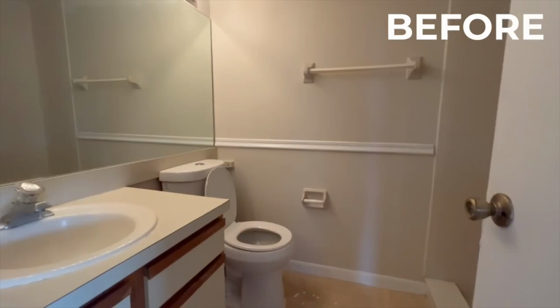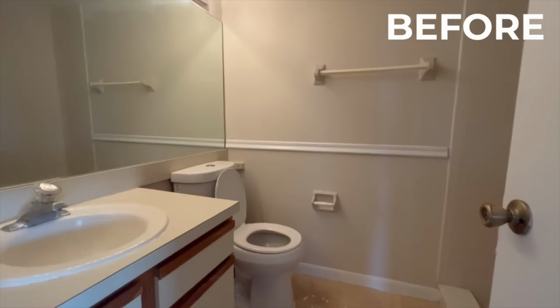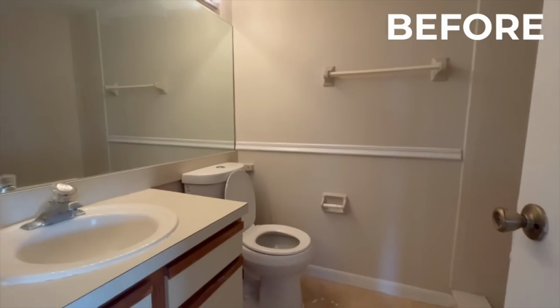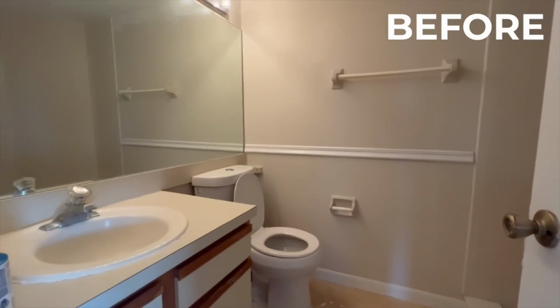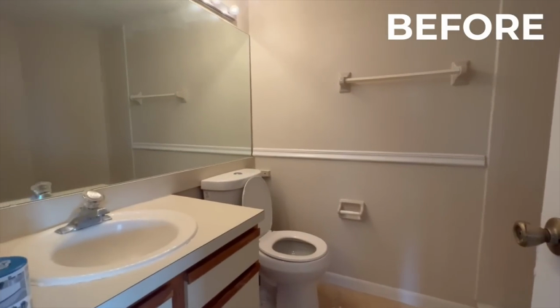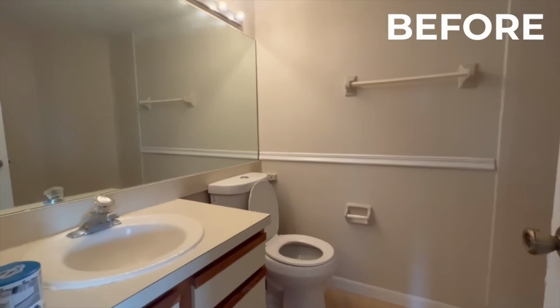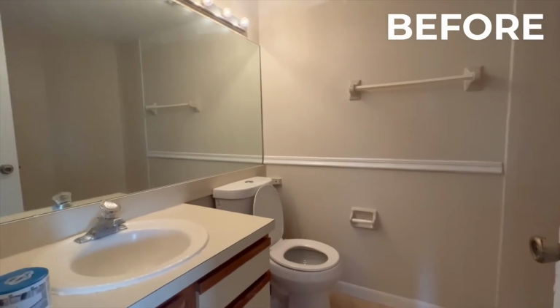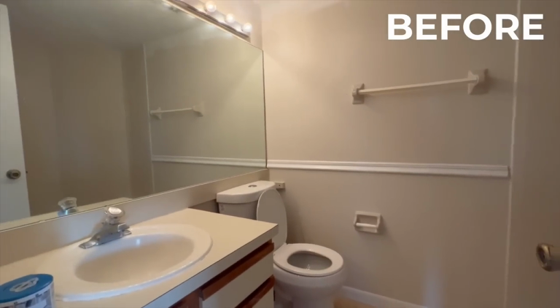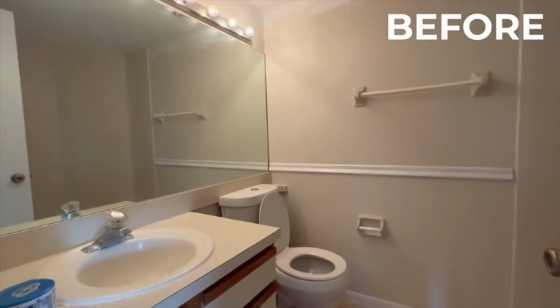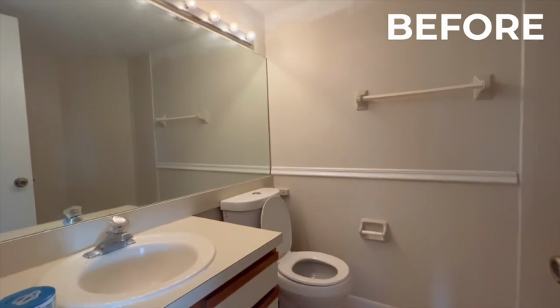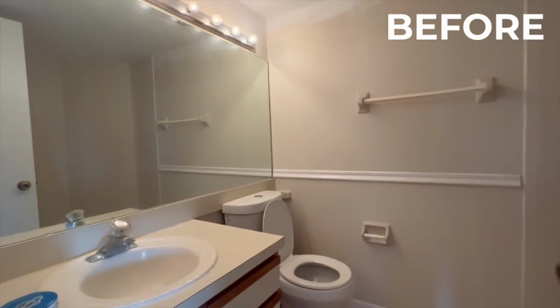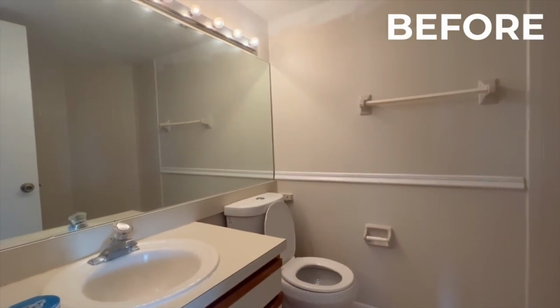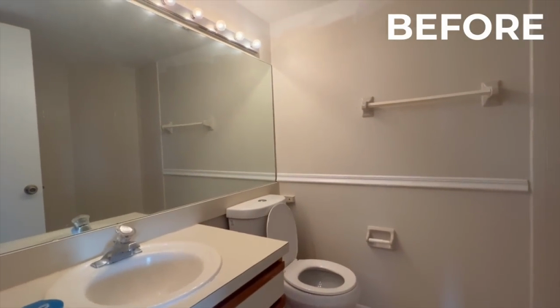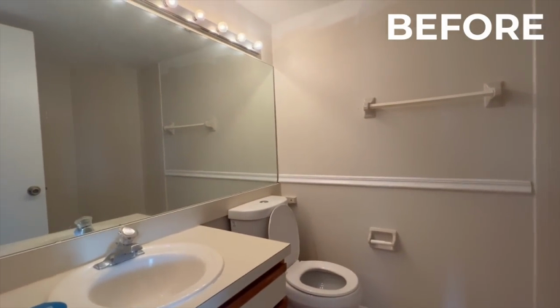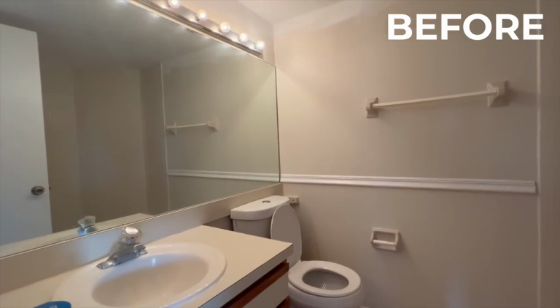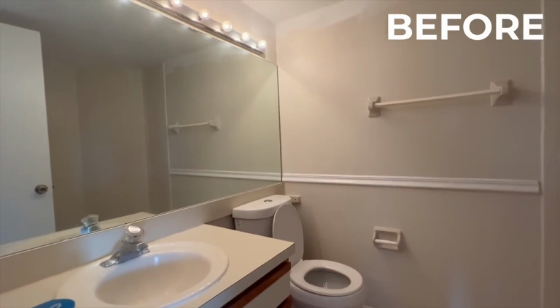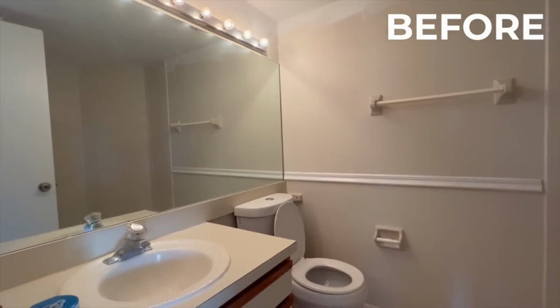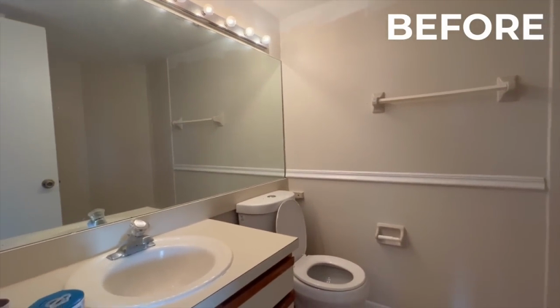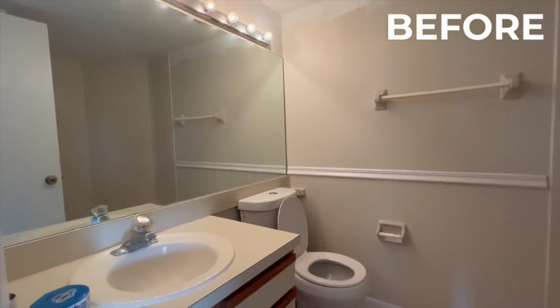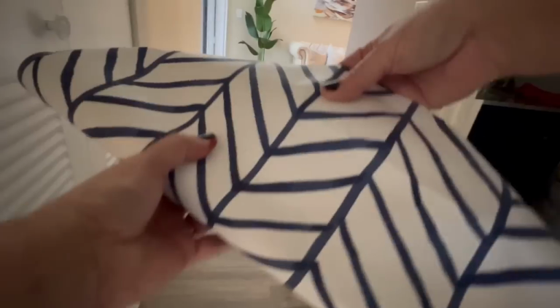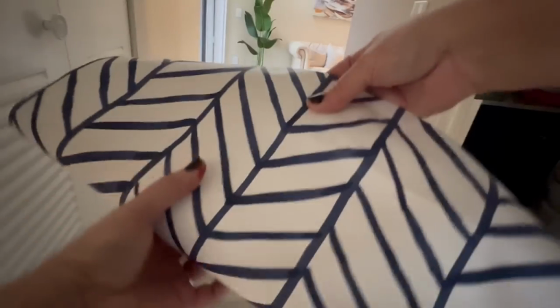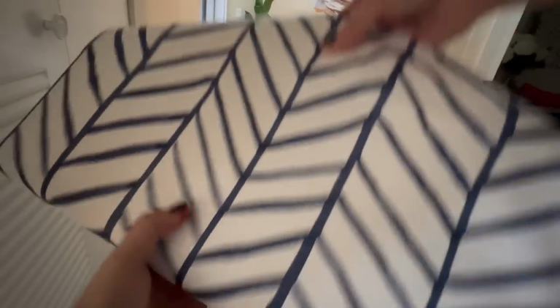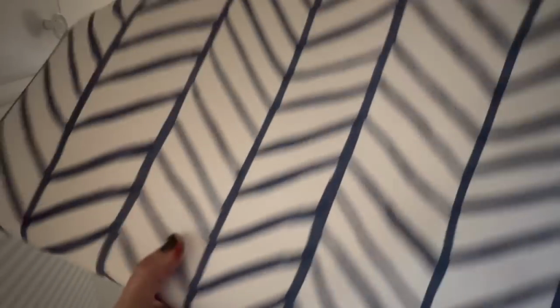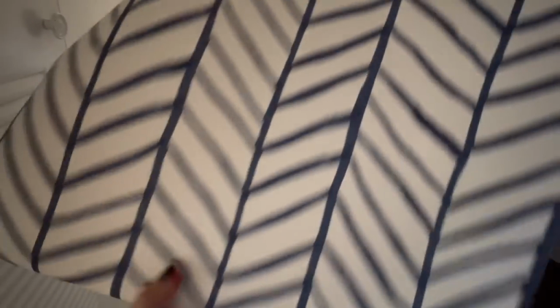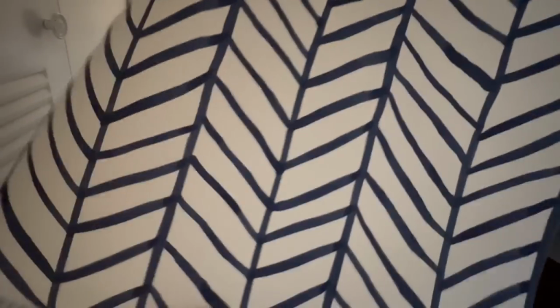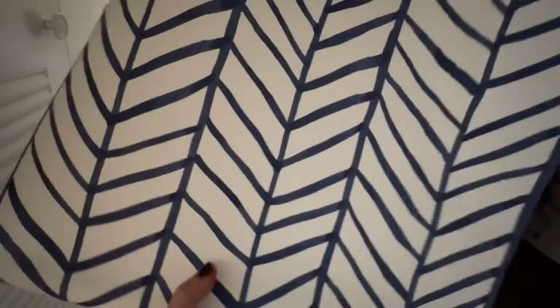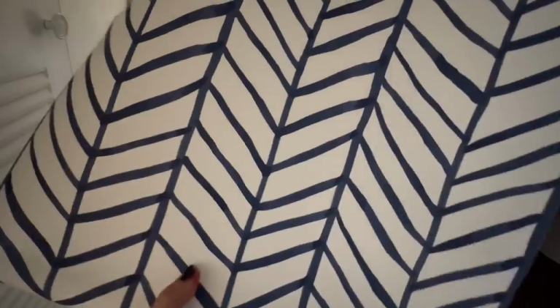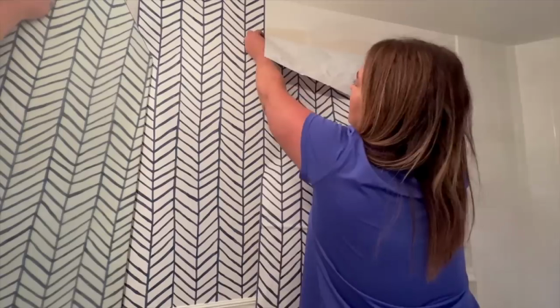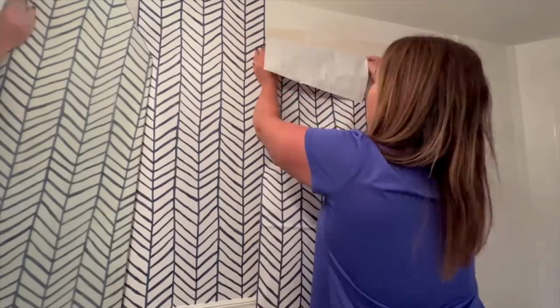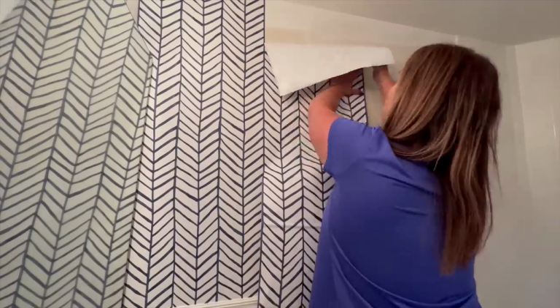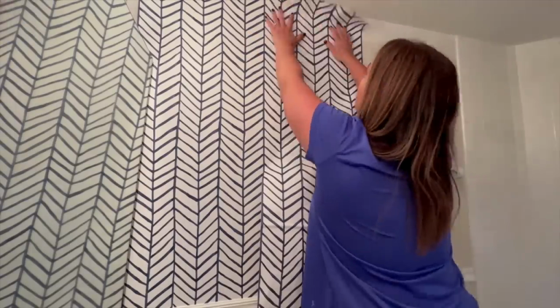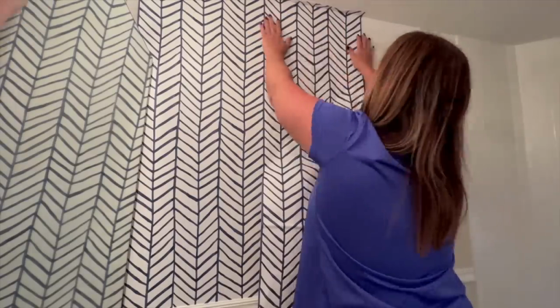If you have a dark and dated bathroom that looks anything like this one, then you may benefit from this weekend renovation.